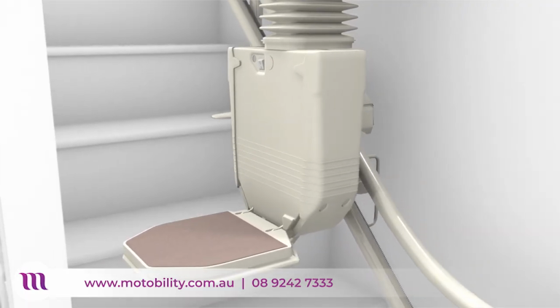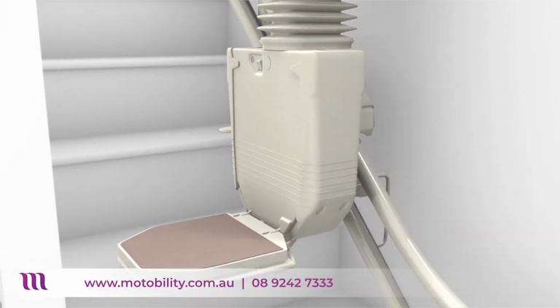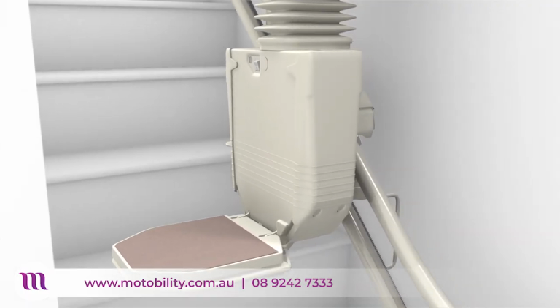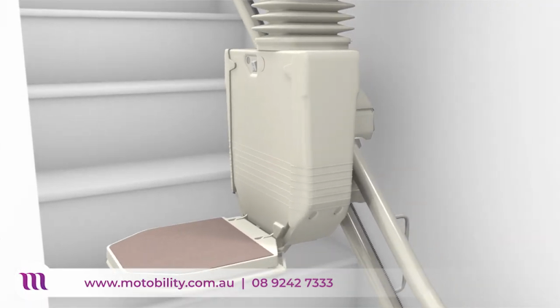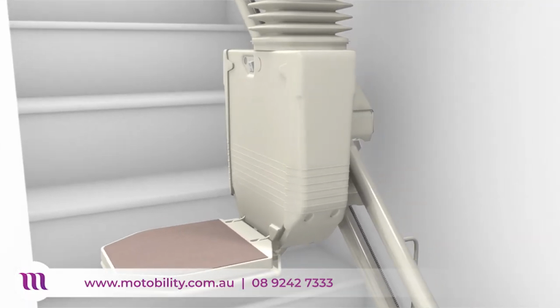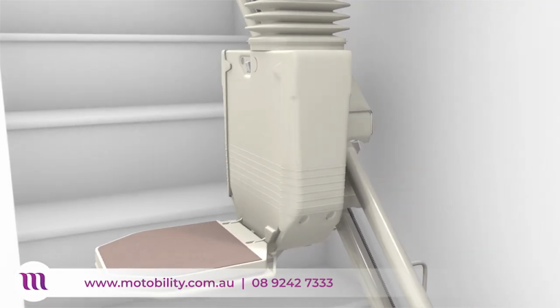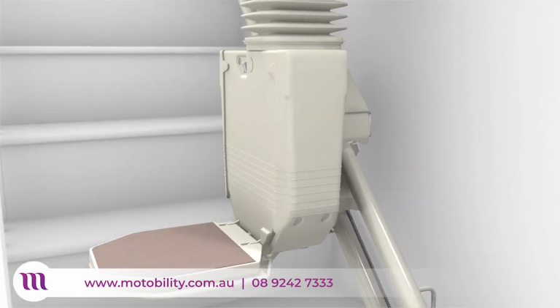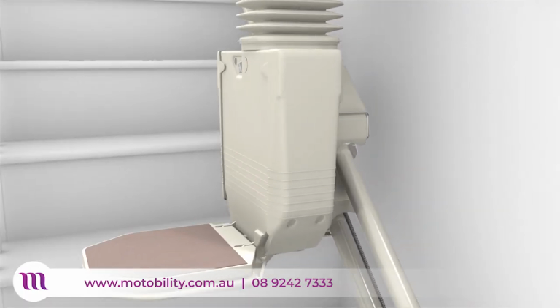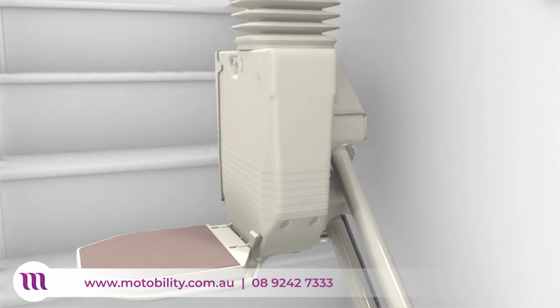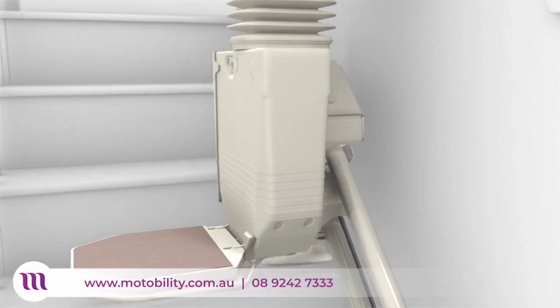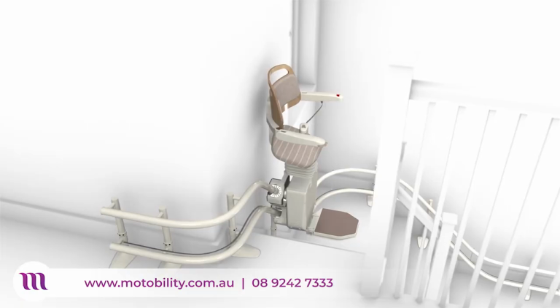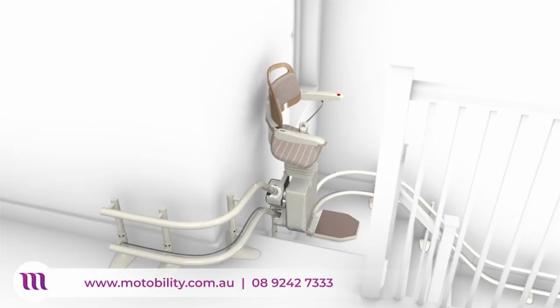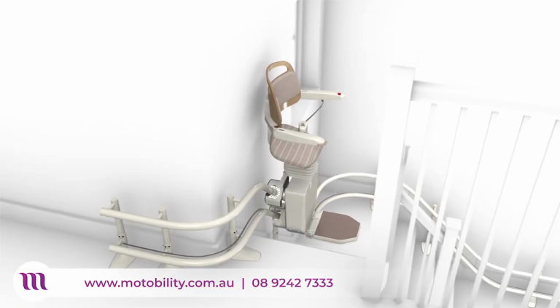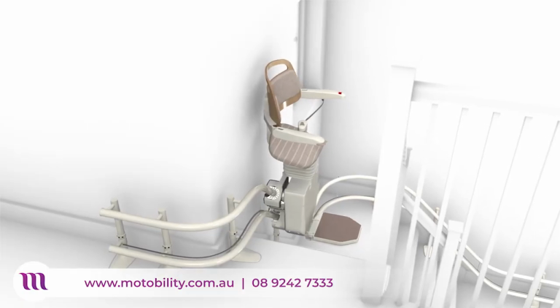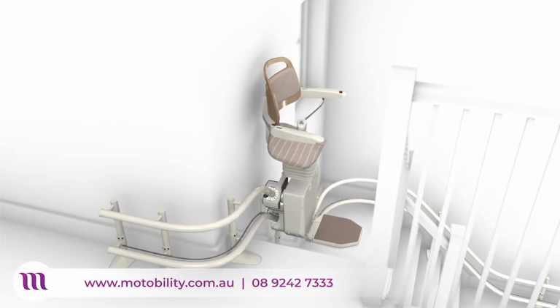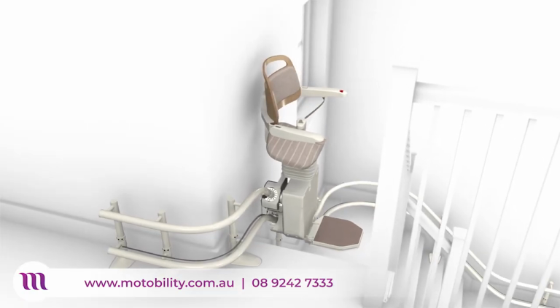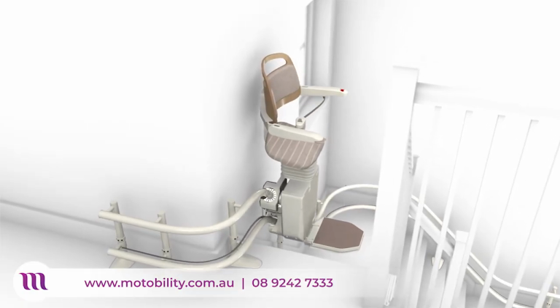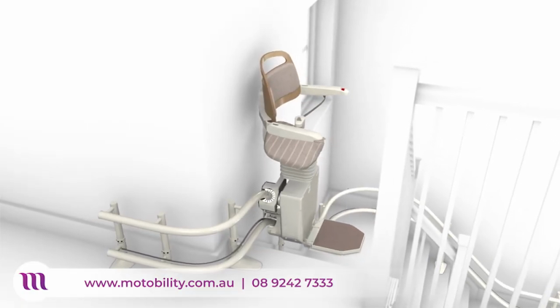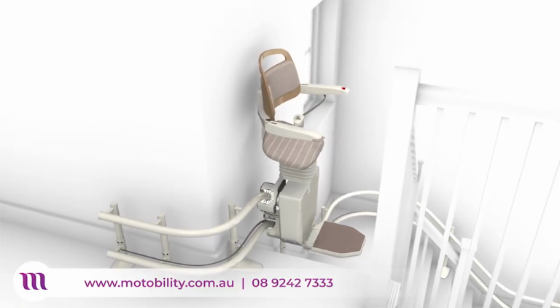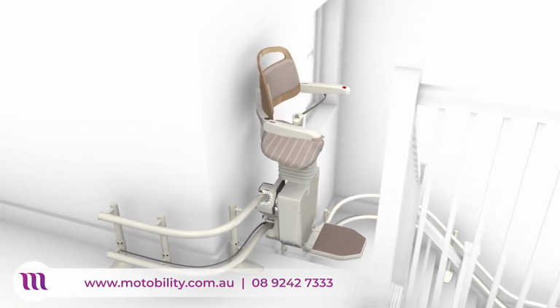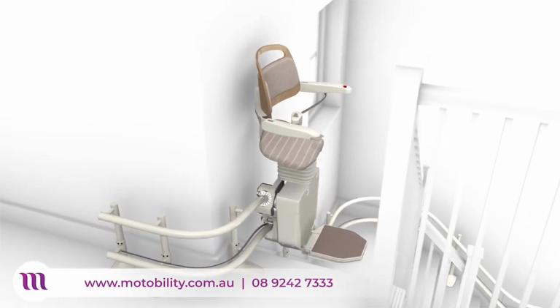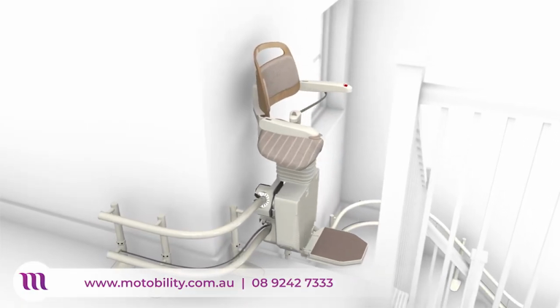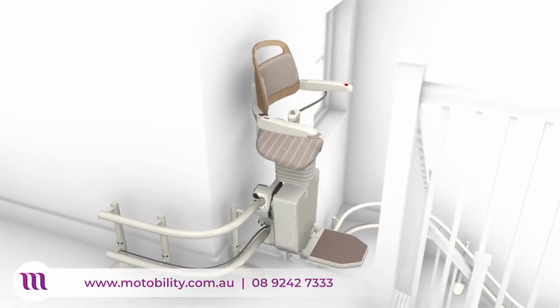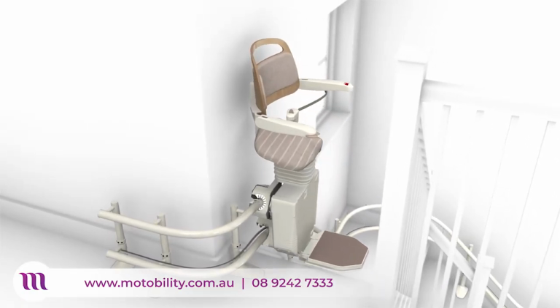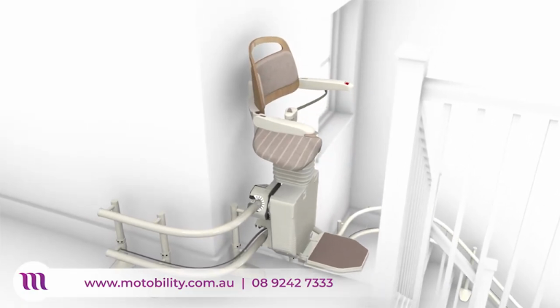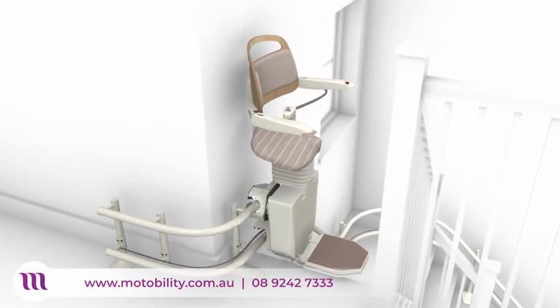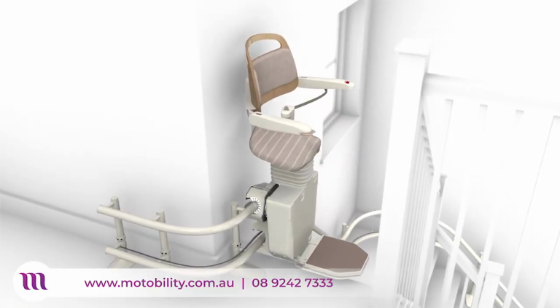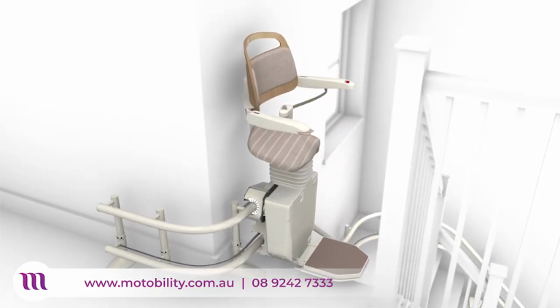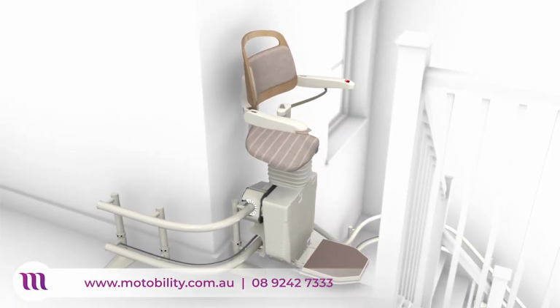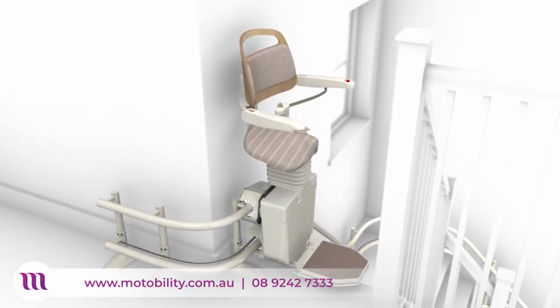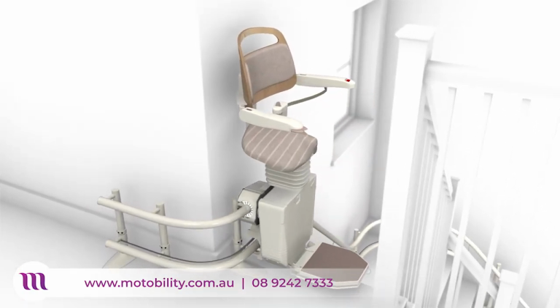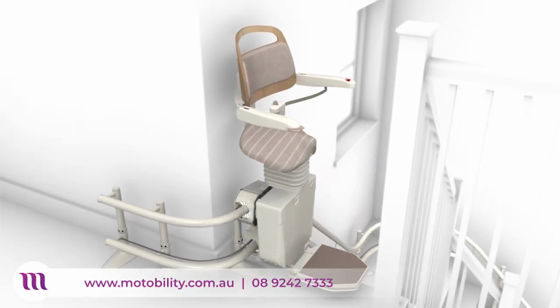The slim design is also a great alternative for homes where the staircase is too narrow to accommodate a traditional stairlift.